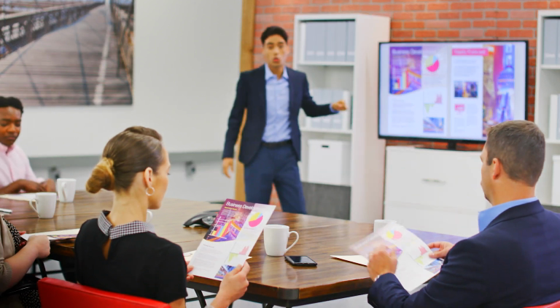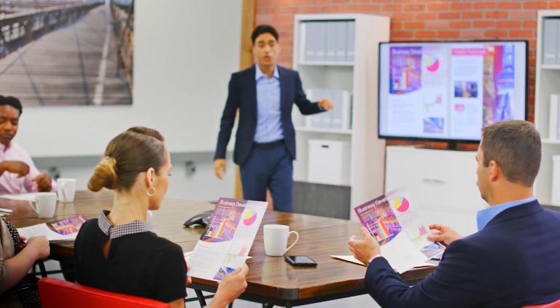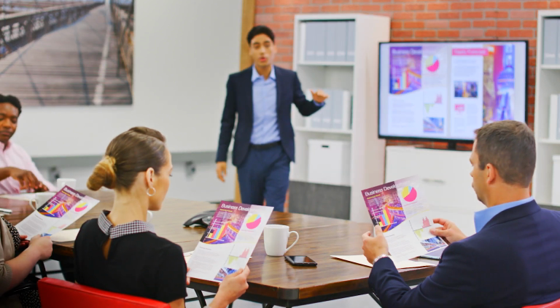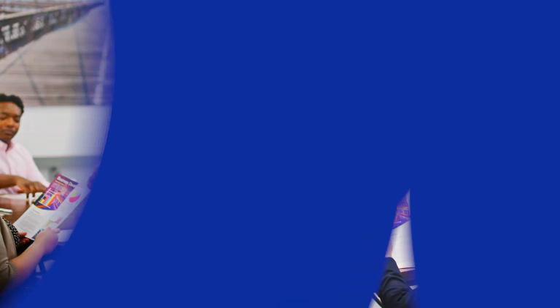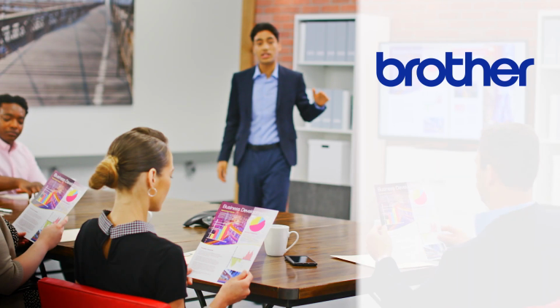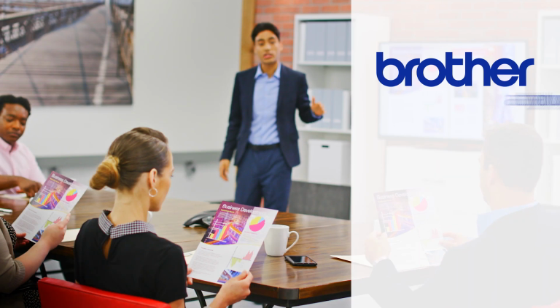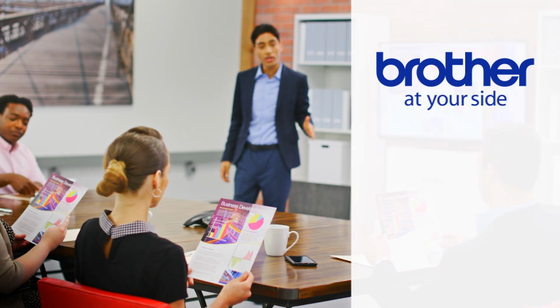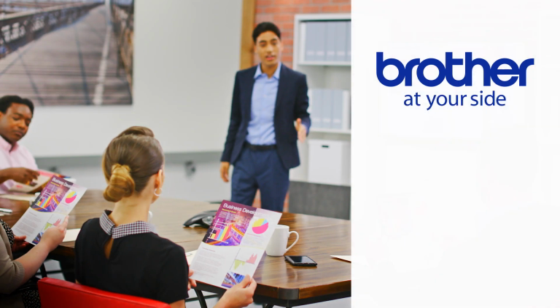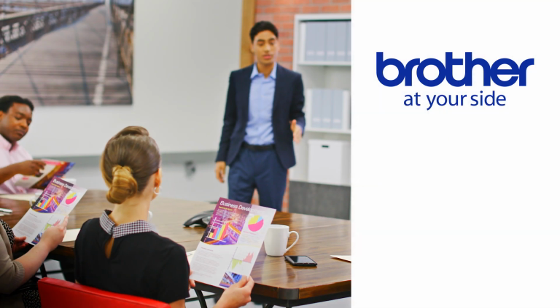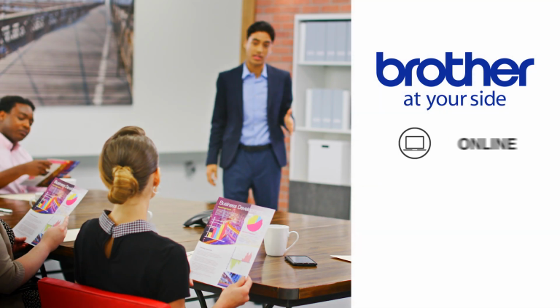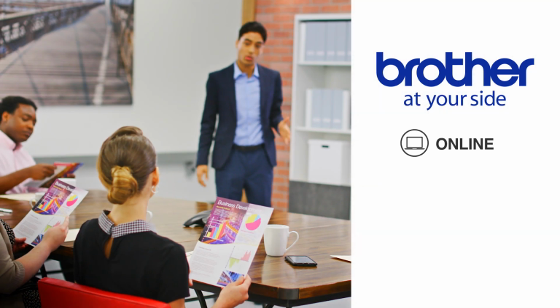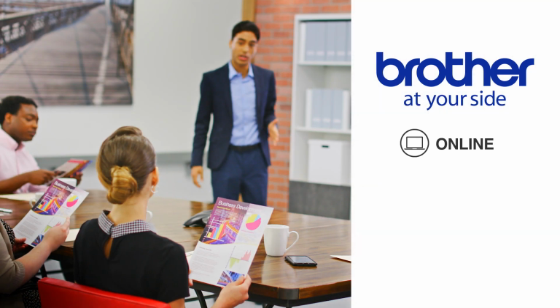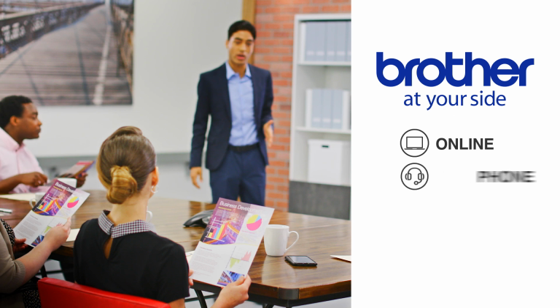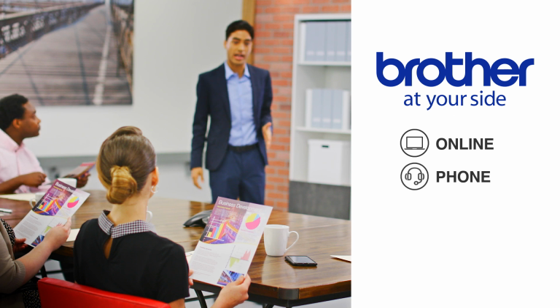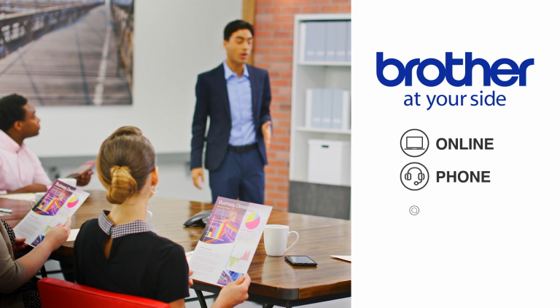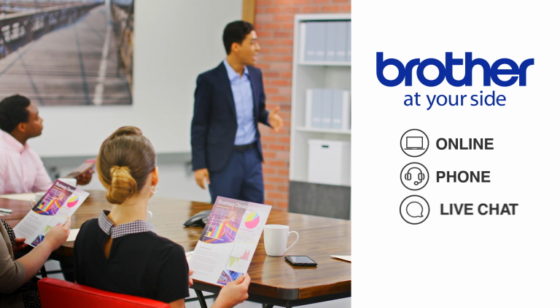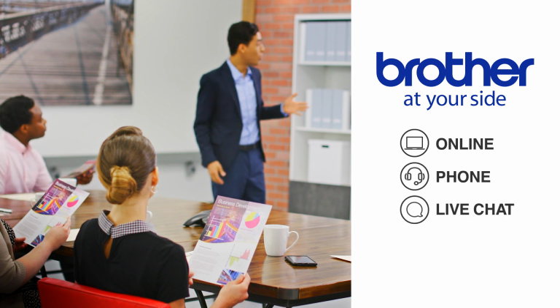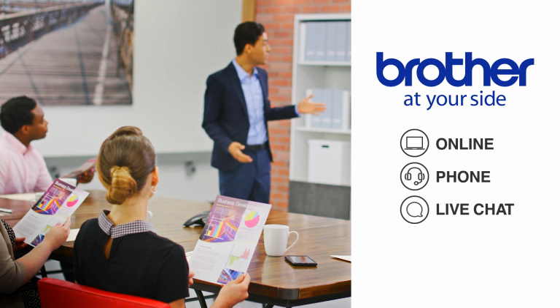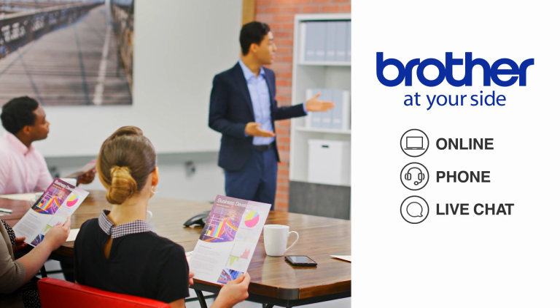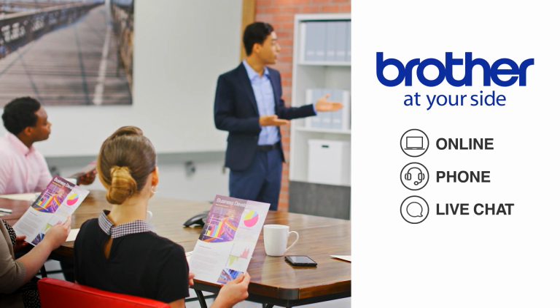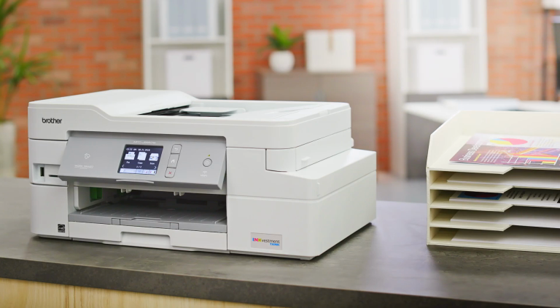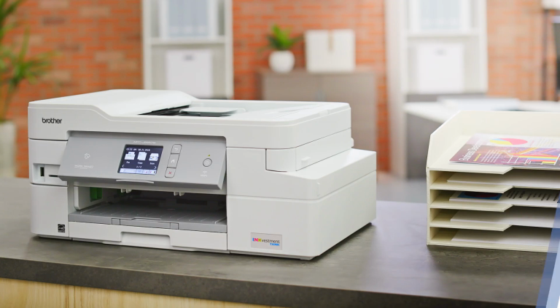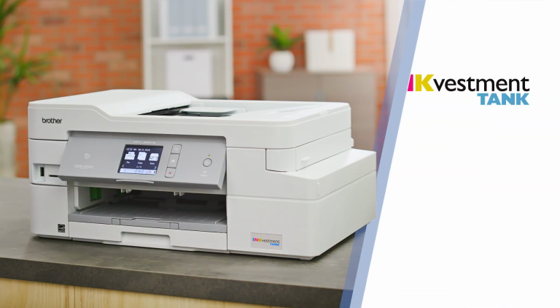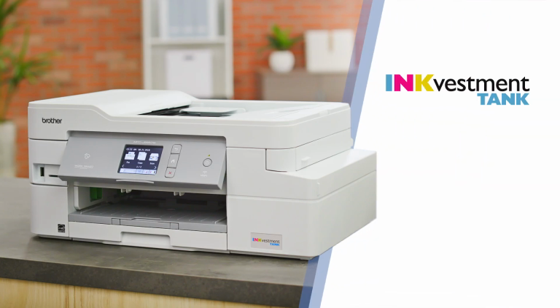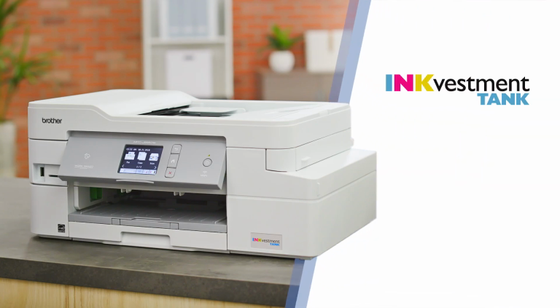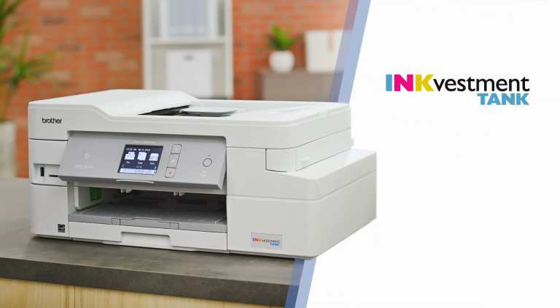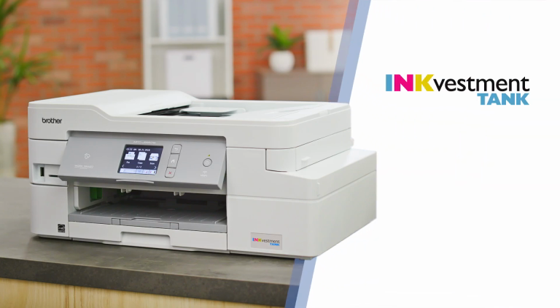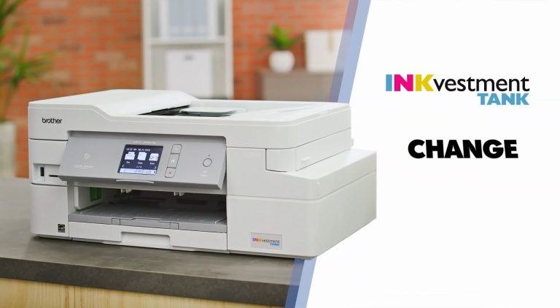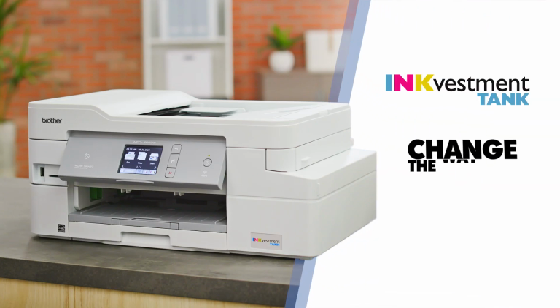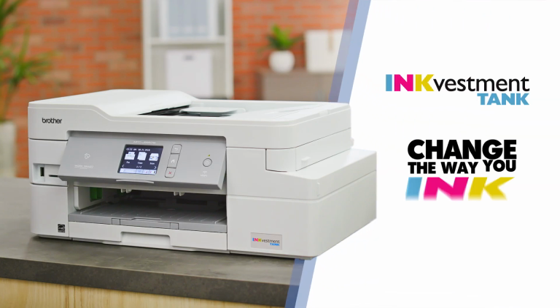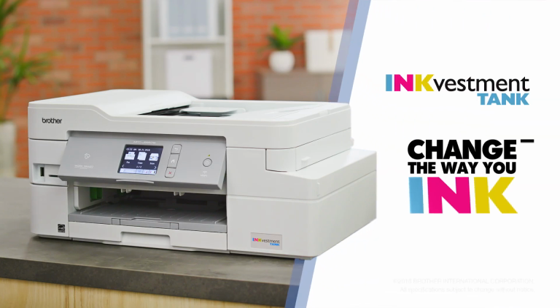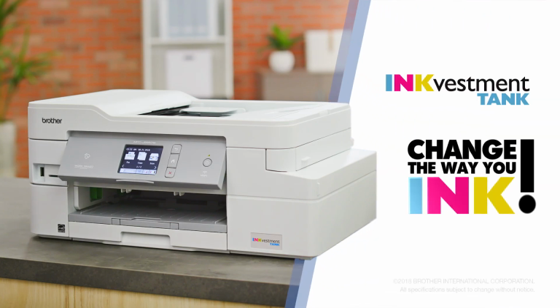Just like you, and backed by our at-your-side support for the life of the product. Brother InkVestment Tank. Change the way you ink.